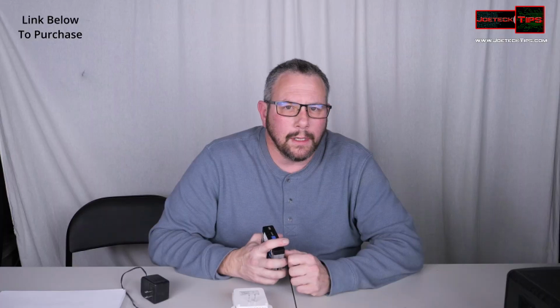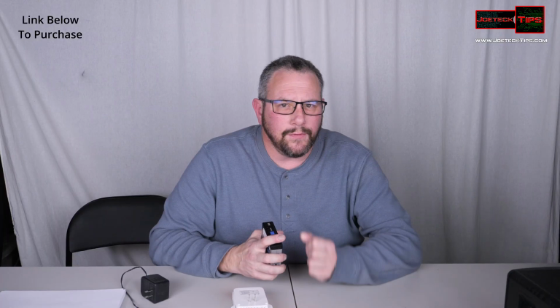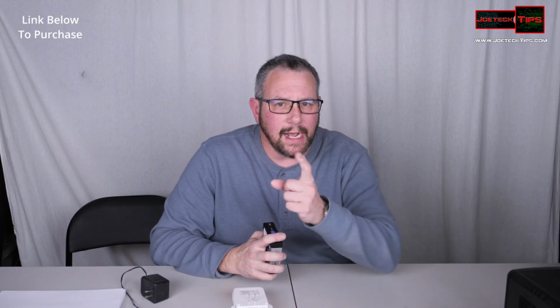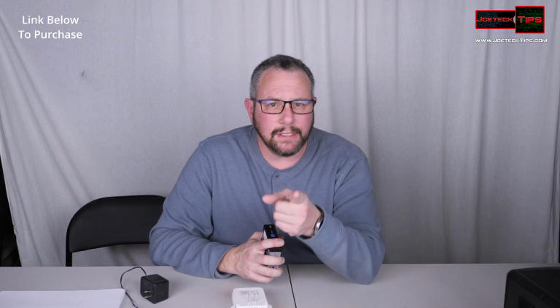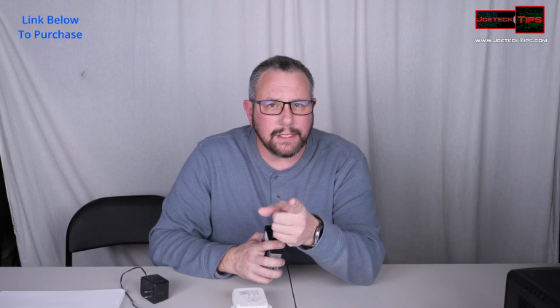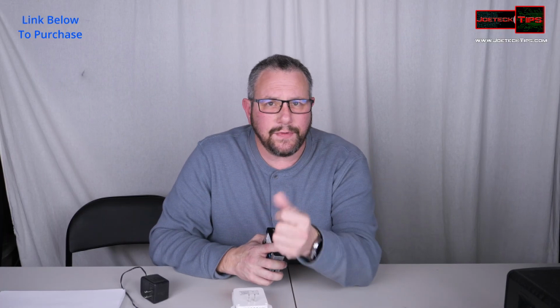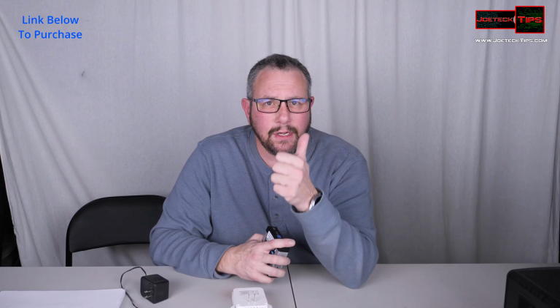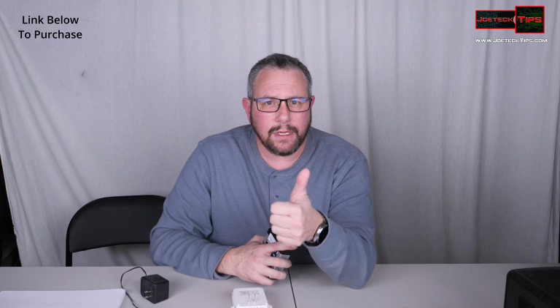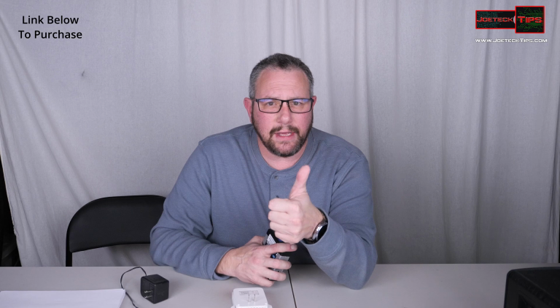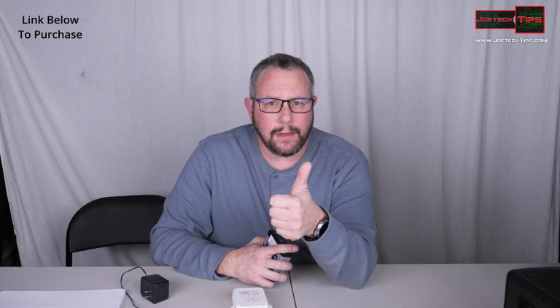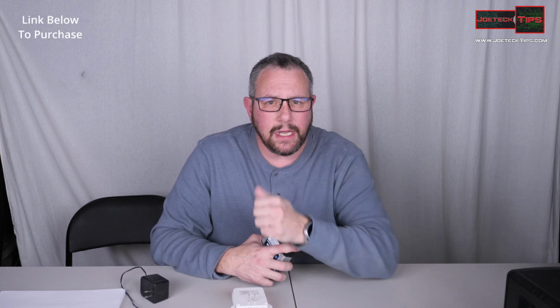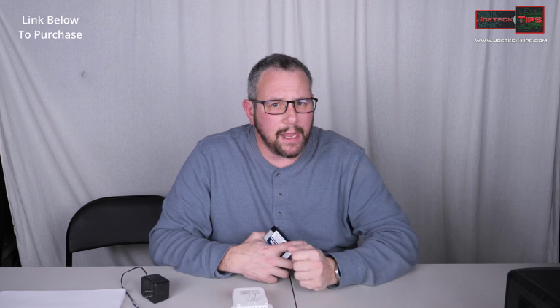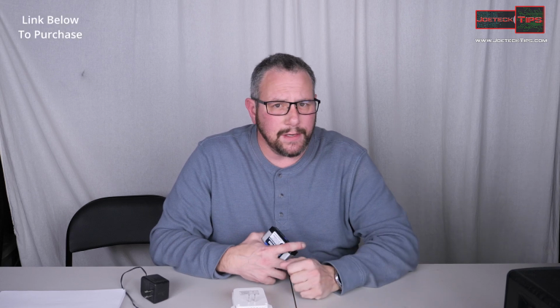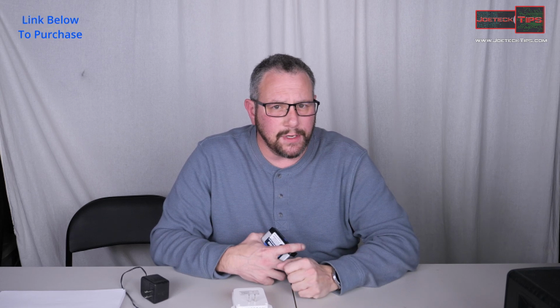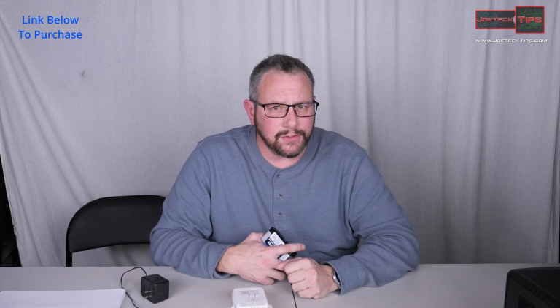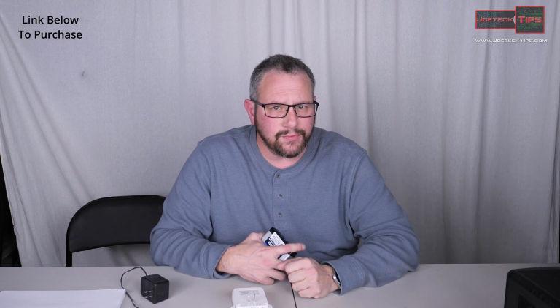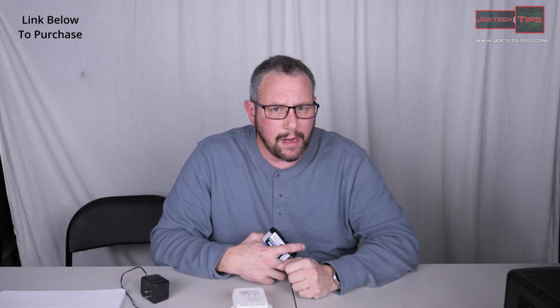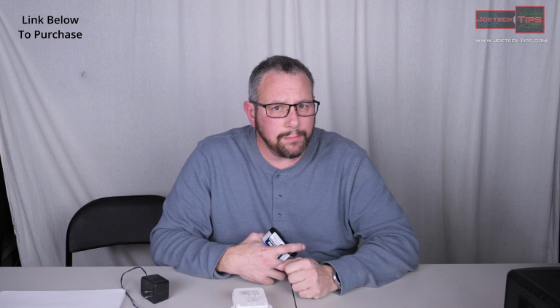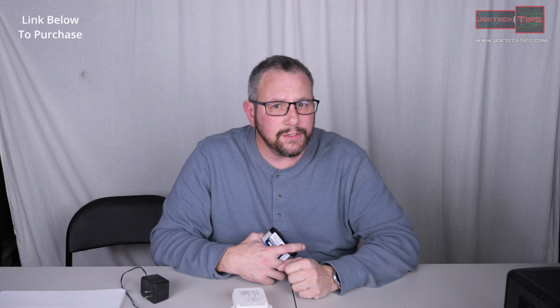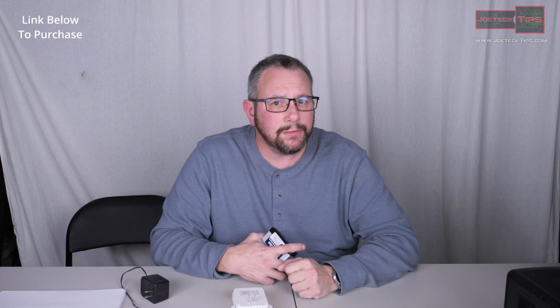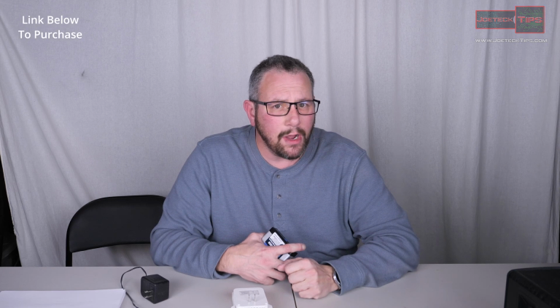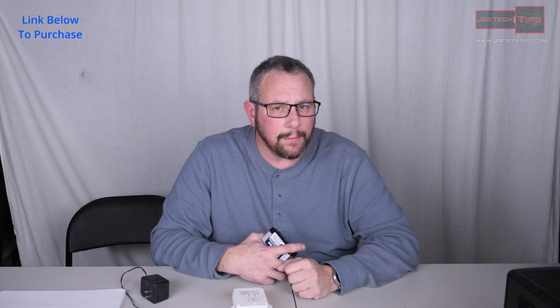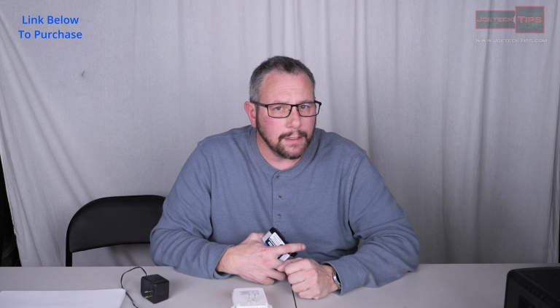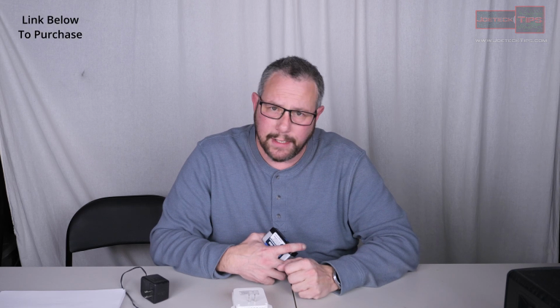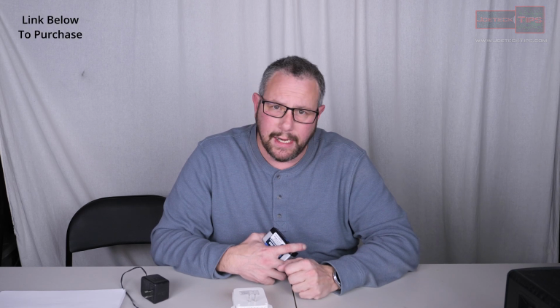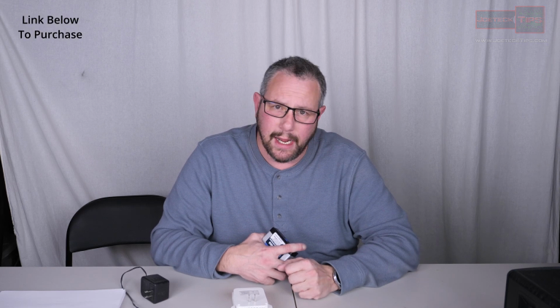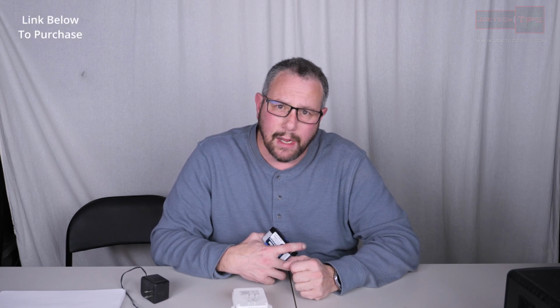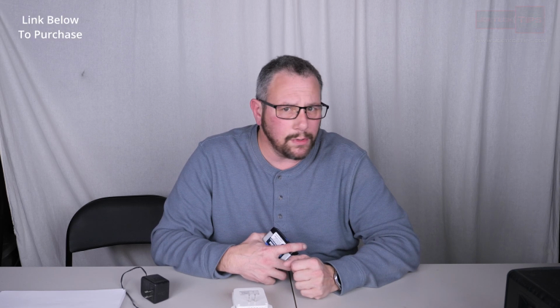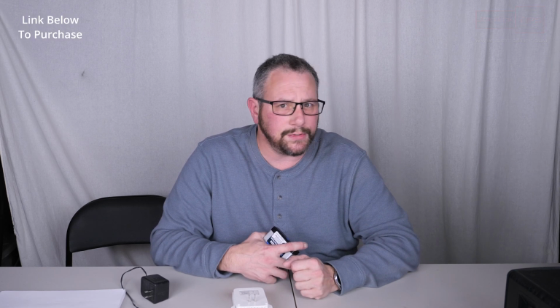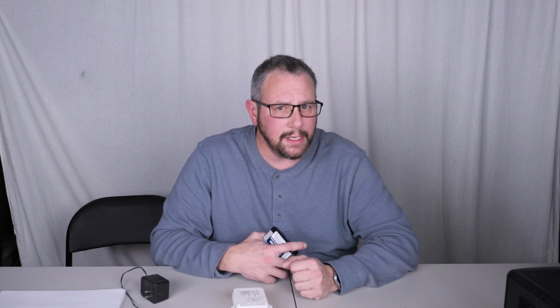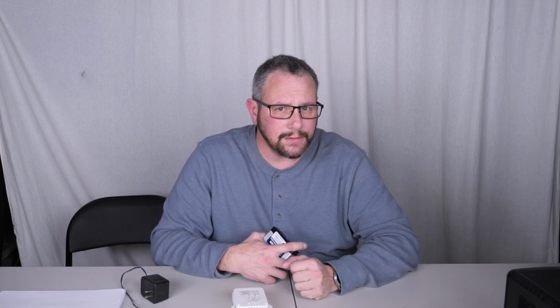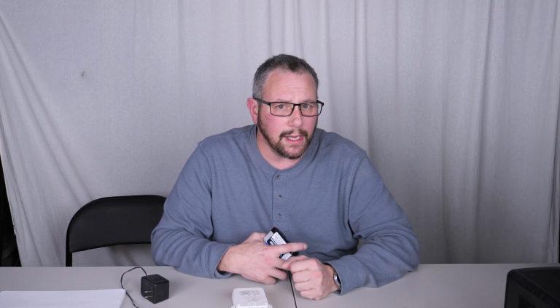If you guys like this video, give me a thumbs up. If you're not a subscriber, please subscribe. Take care and we'll see you next time.